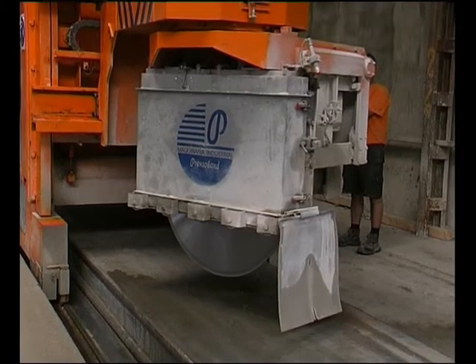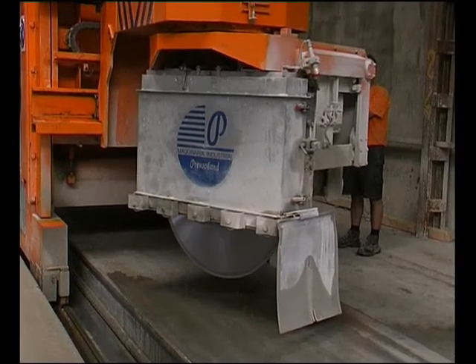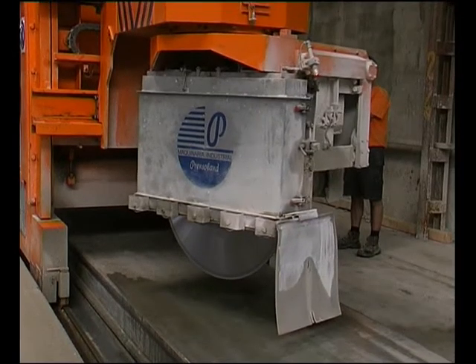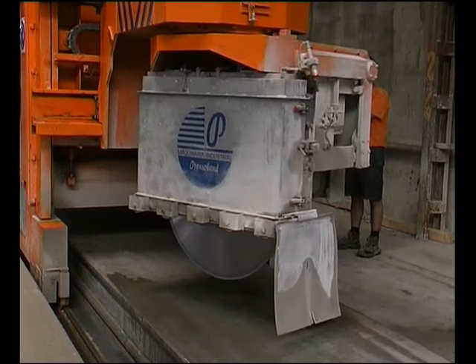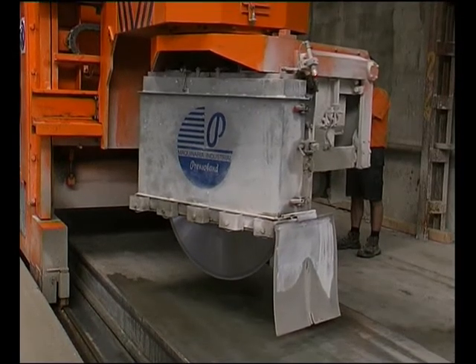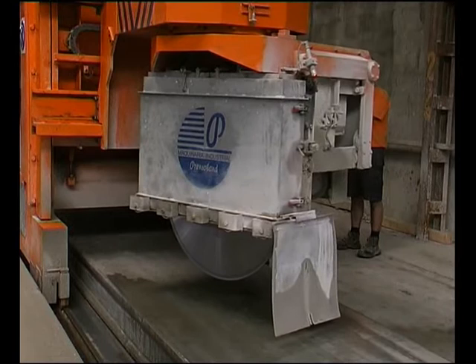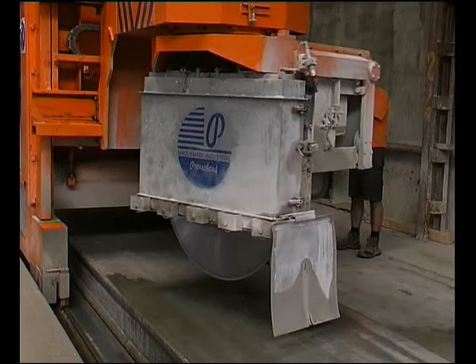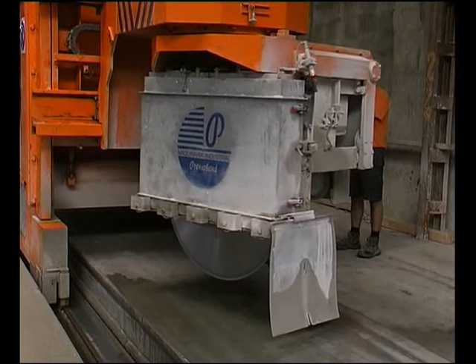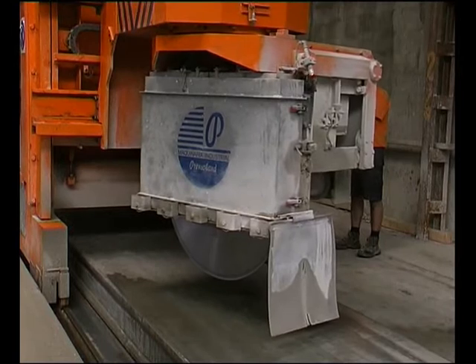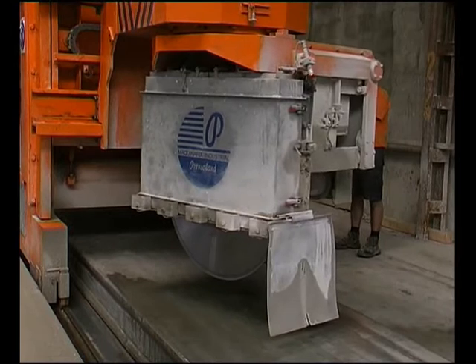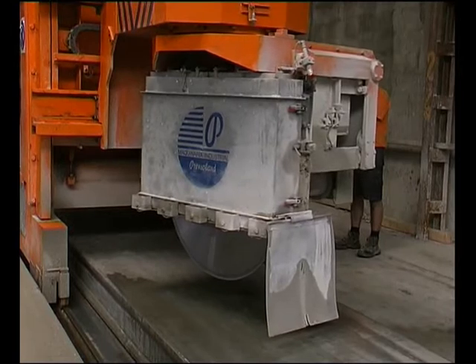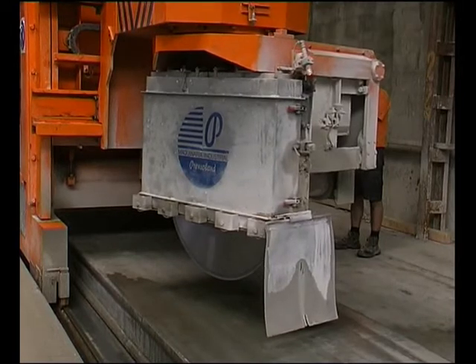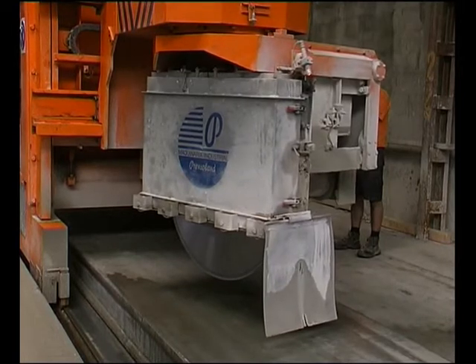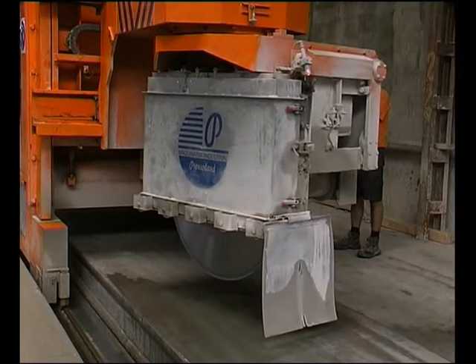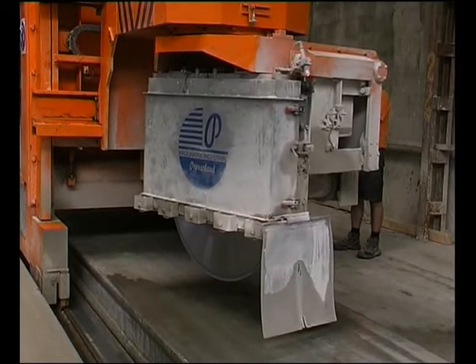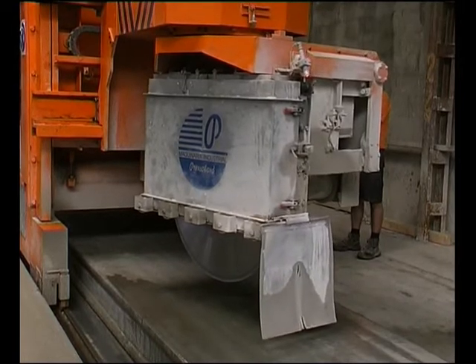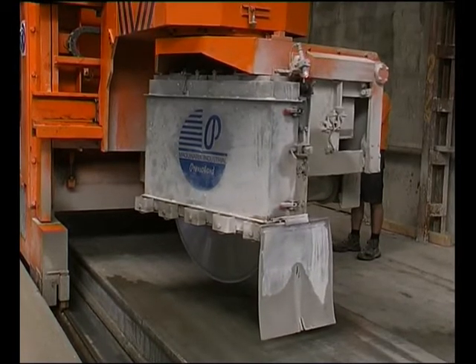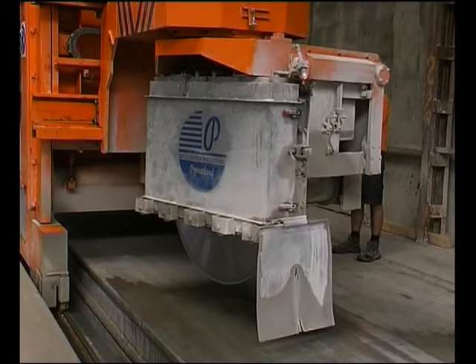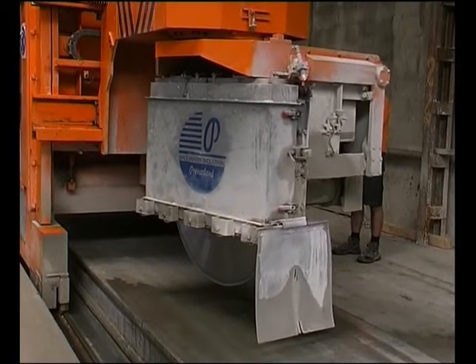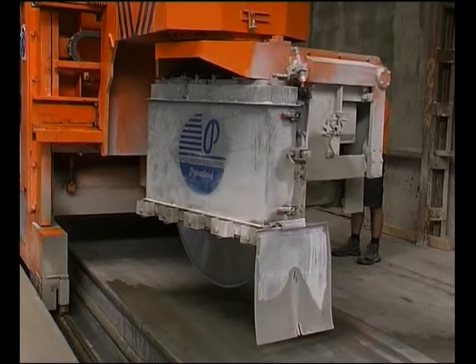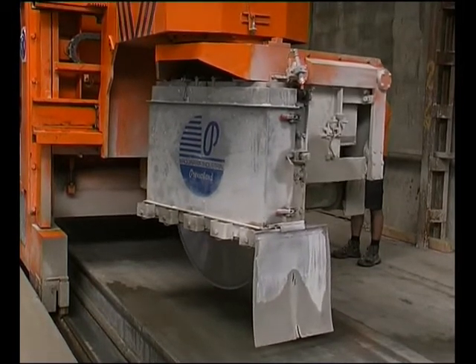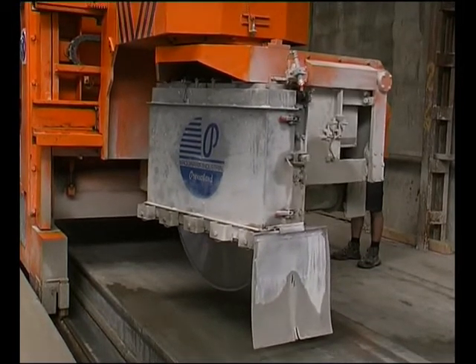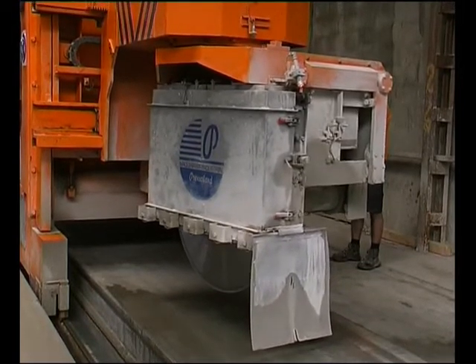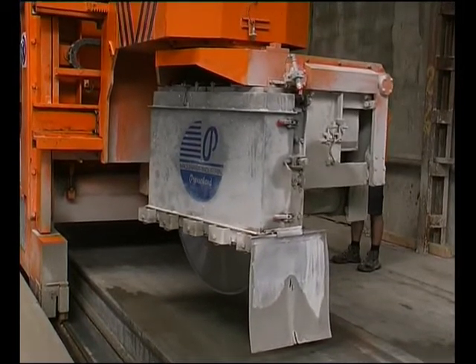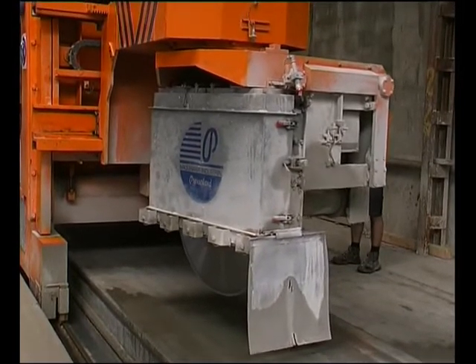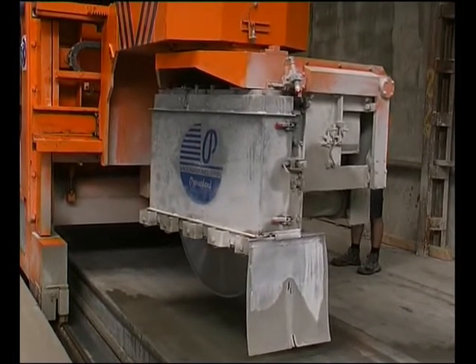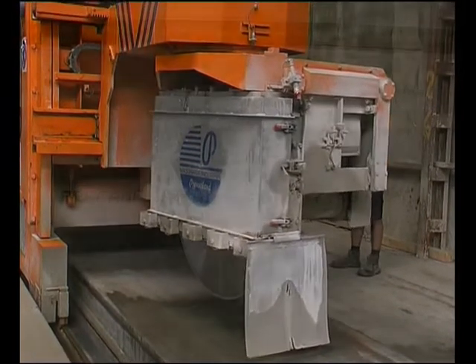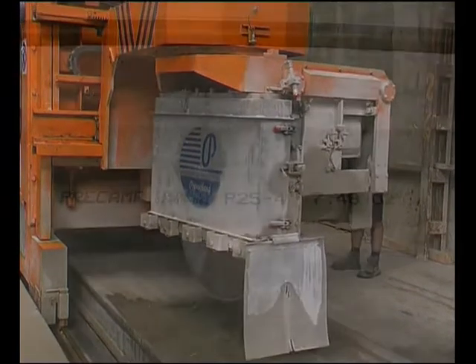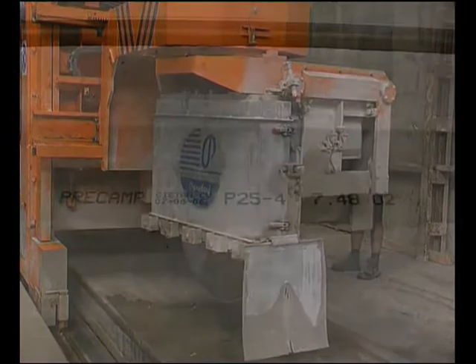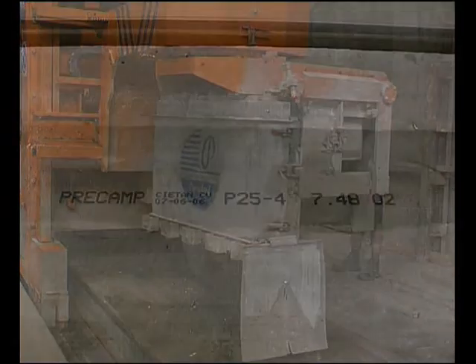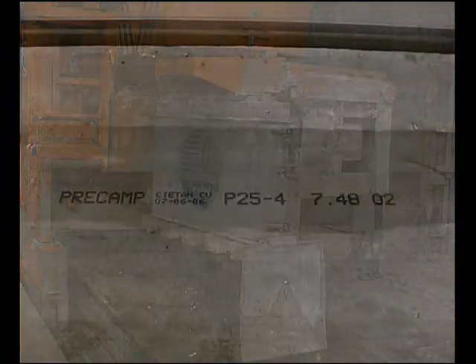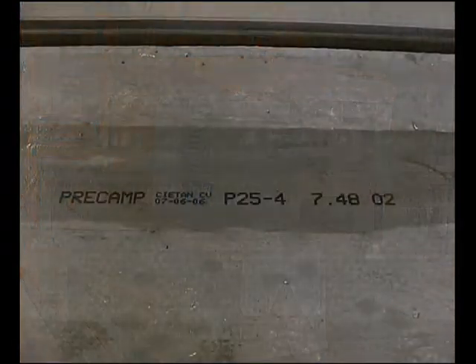The Universal CF saw has a turning carriage allowing cross, longitudinal, and angled cuts.